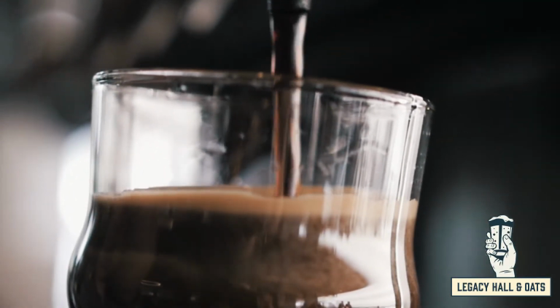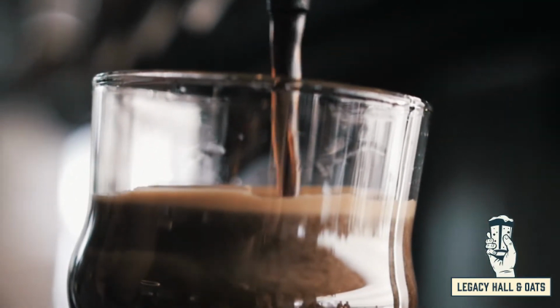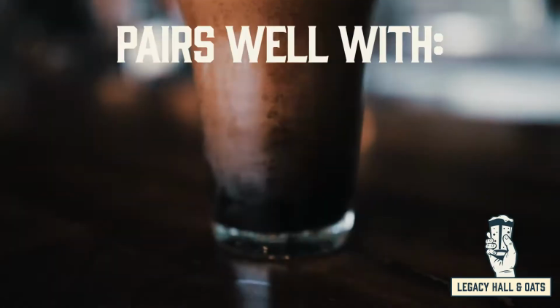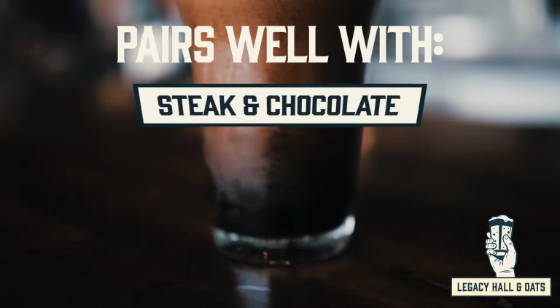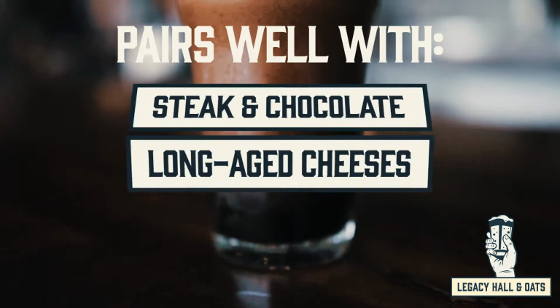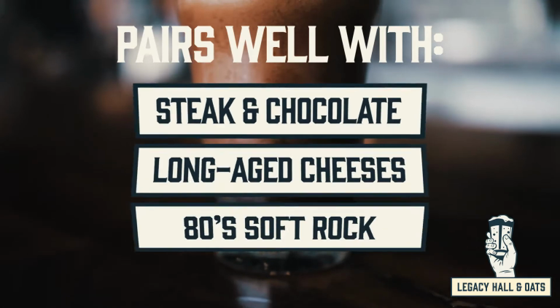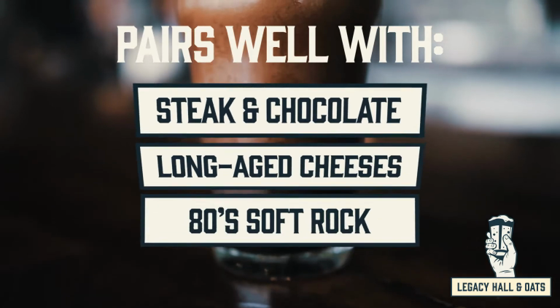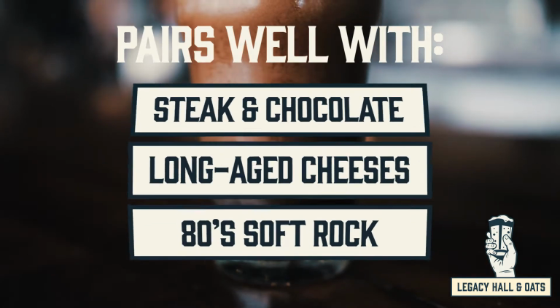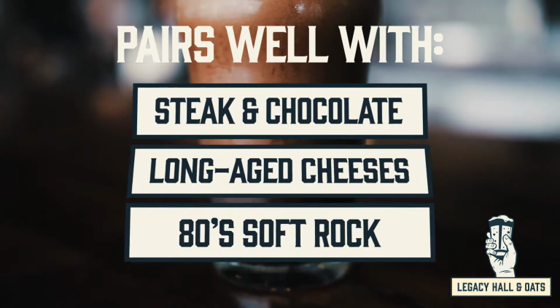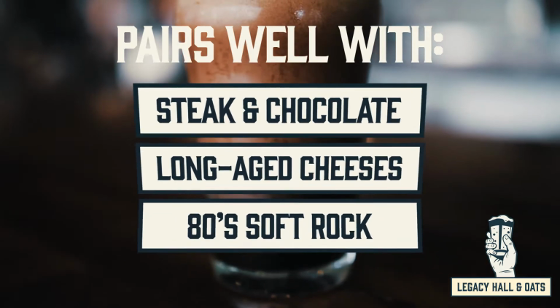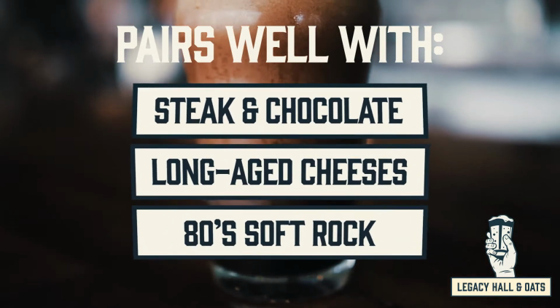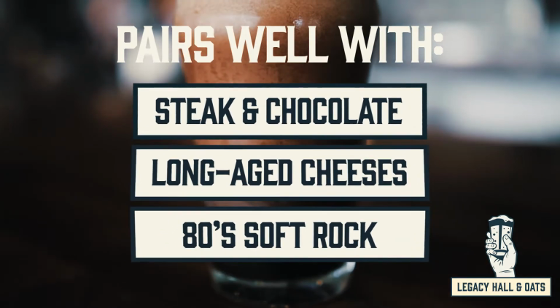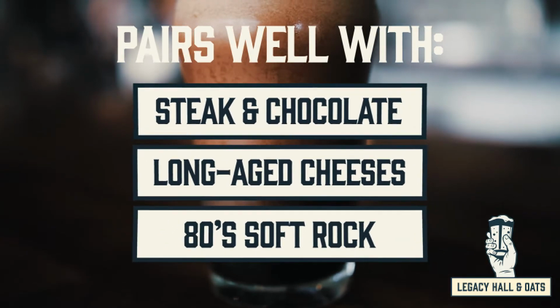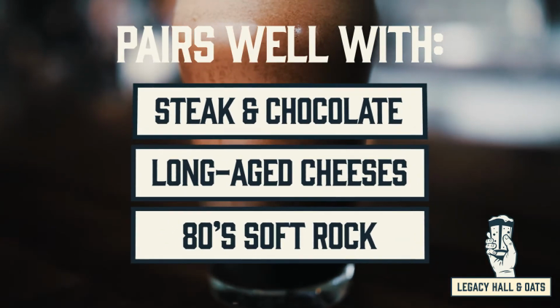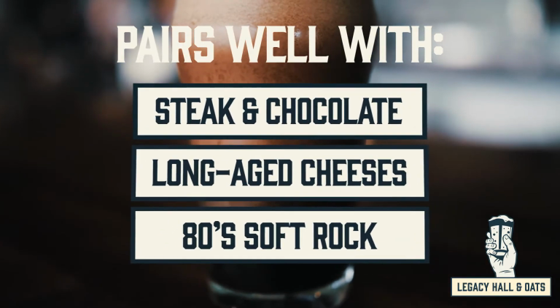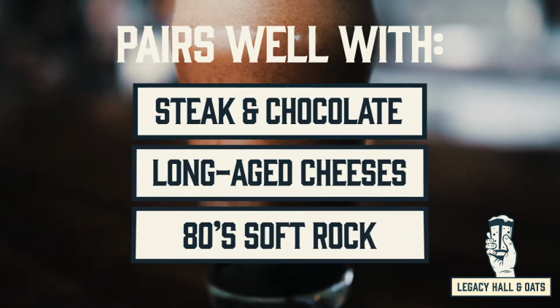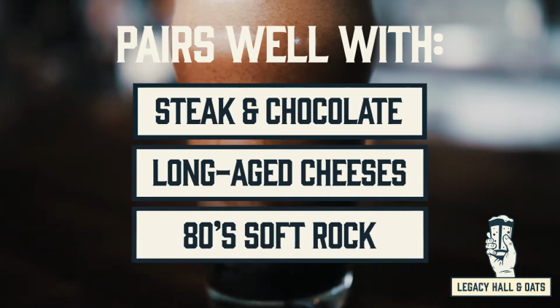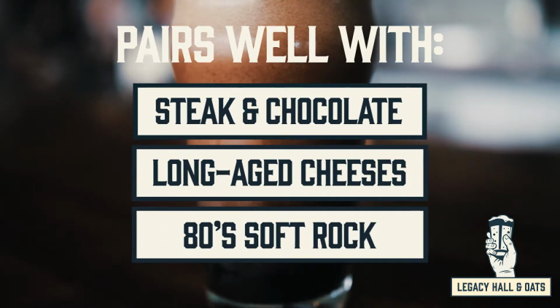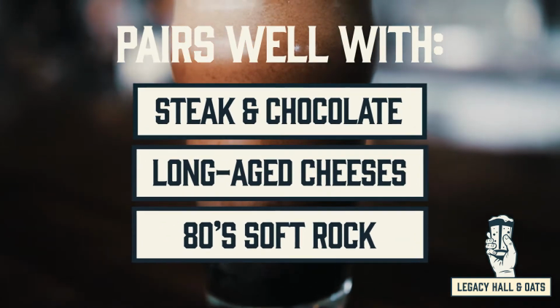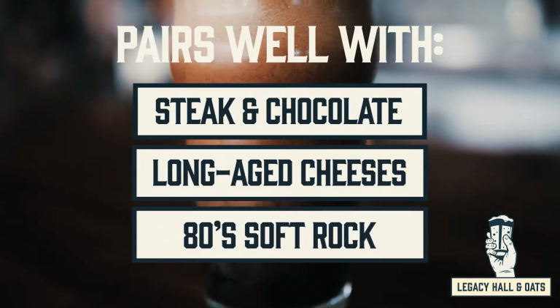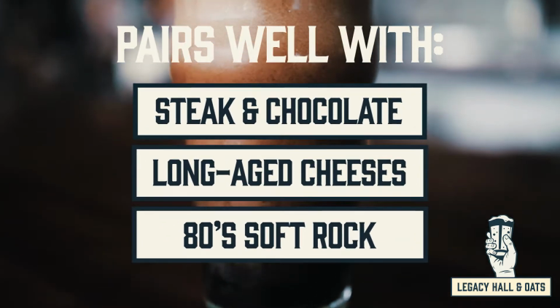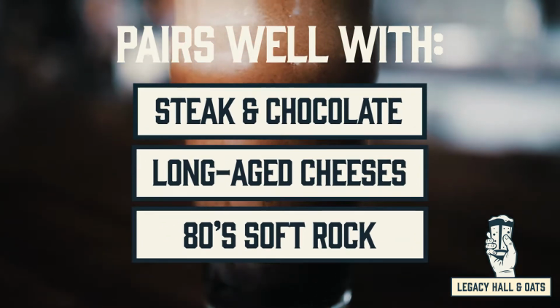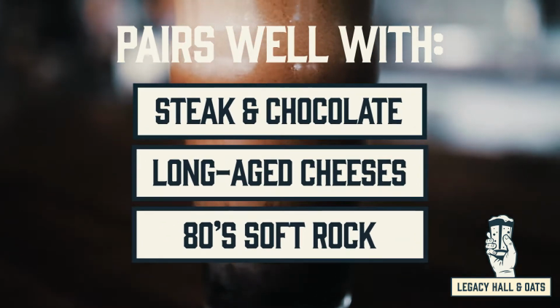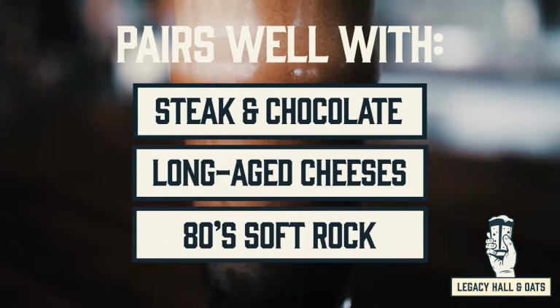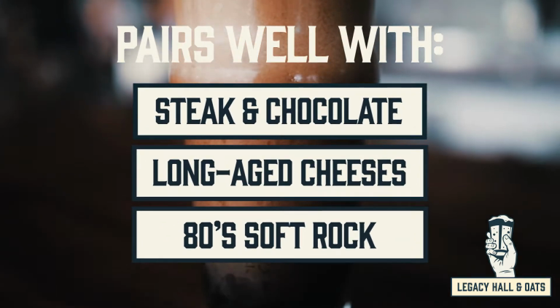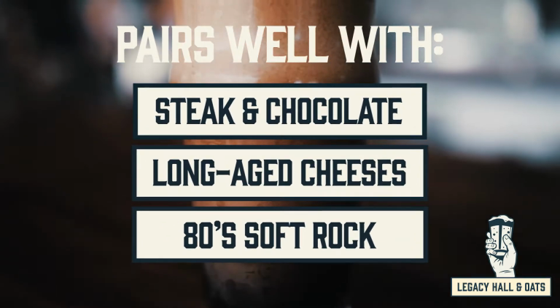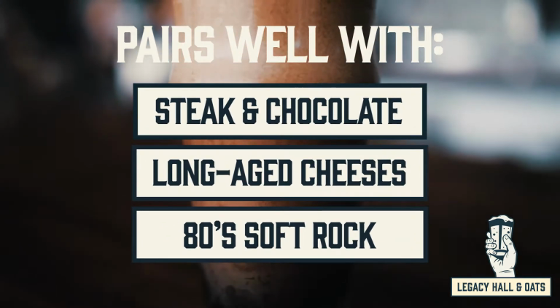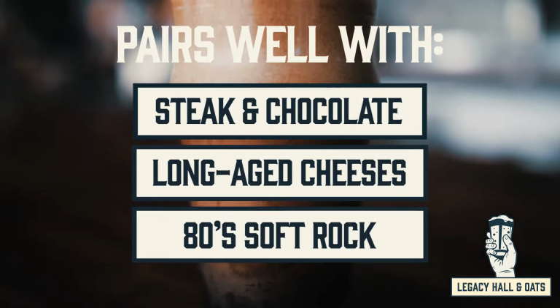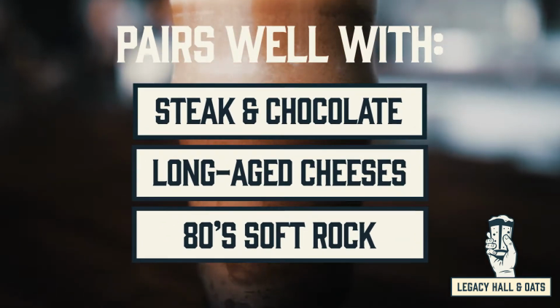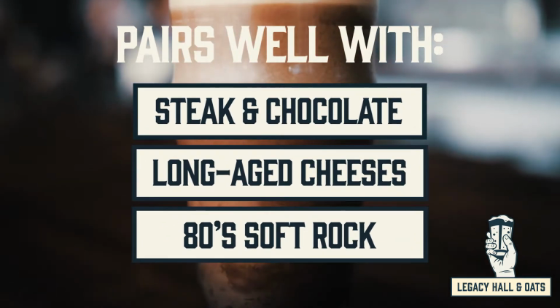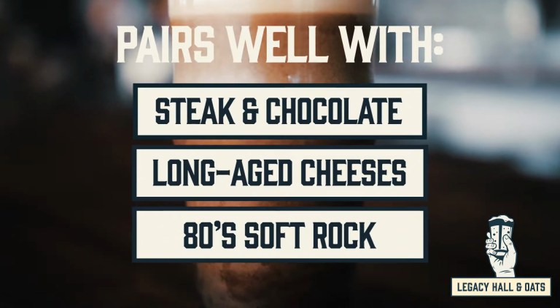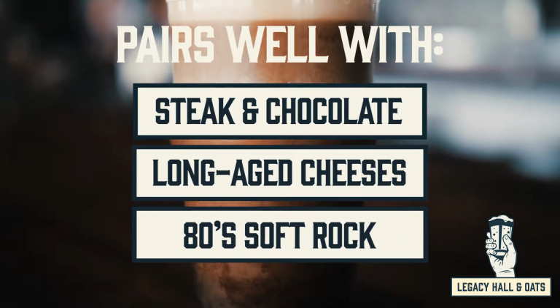Our stout pairs well with steak, ribs, chili, chocolate, and sweet potato cheesecake.